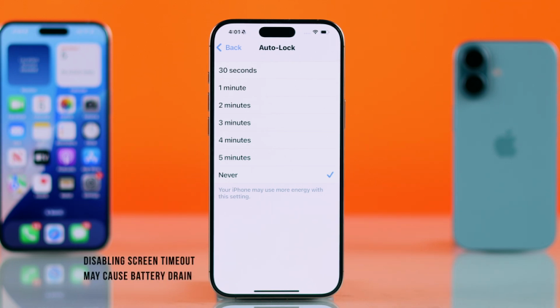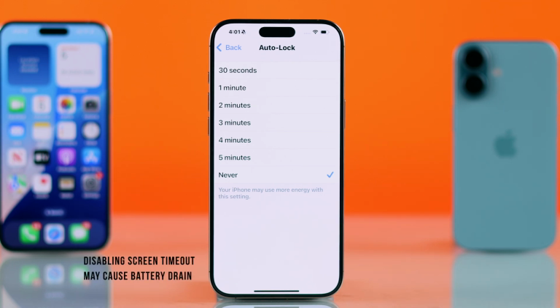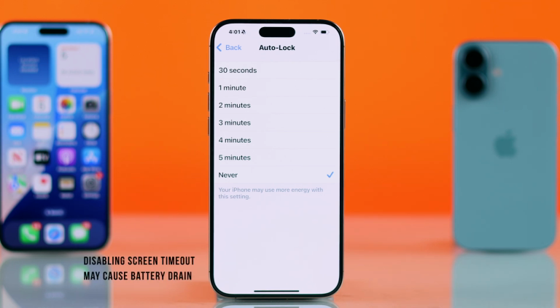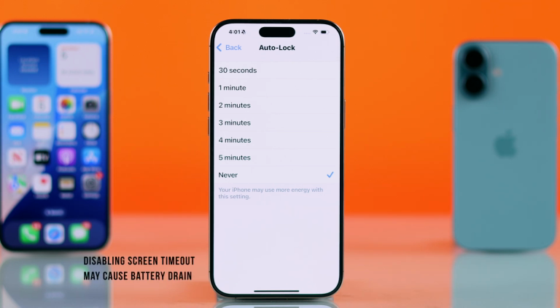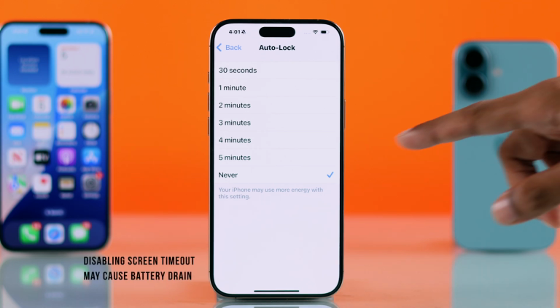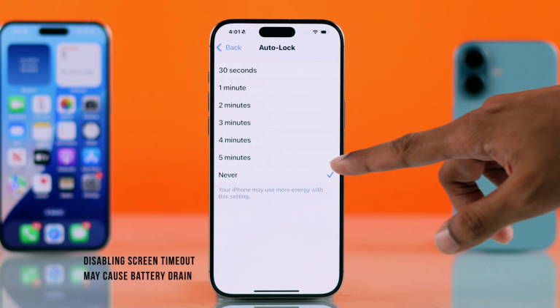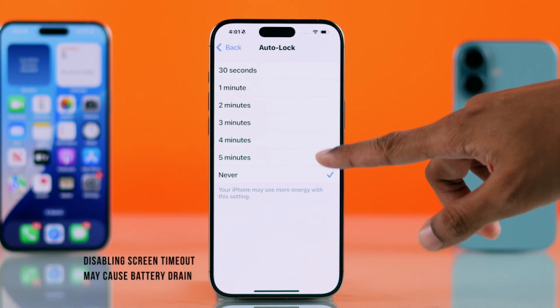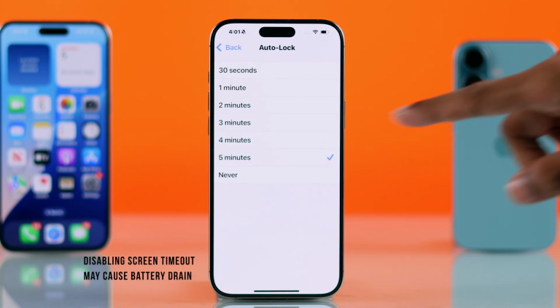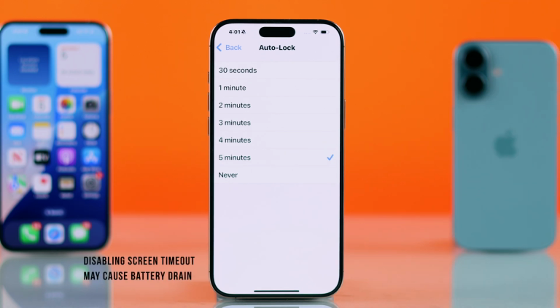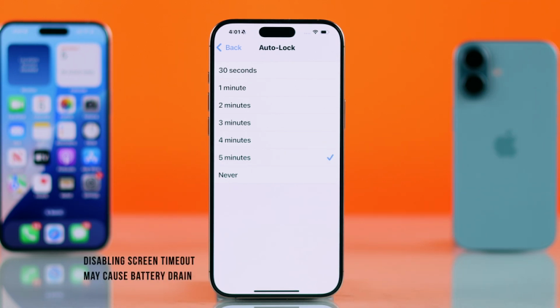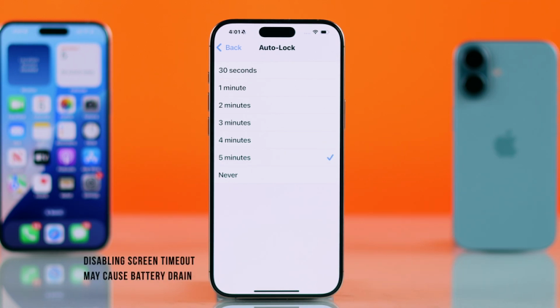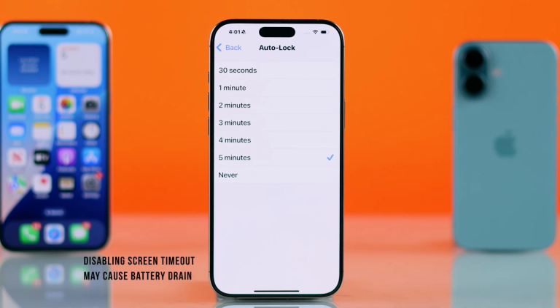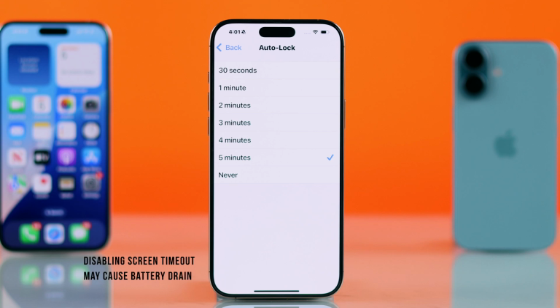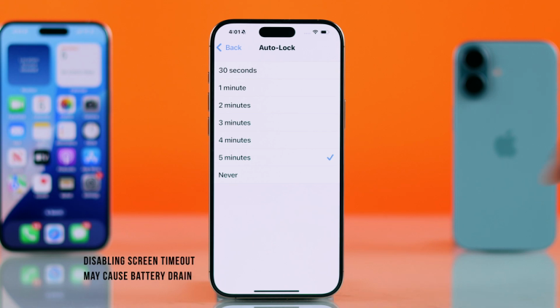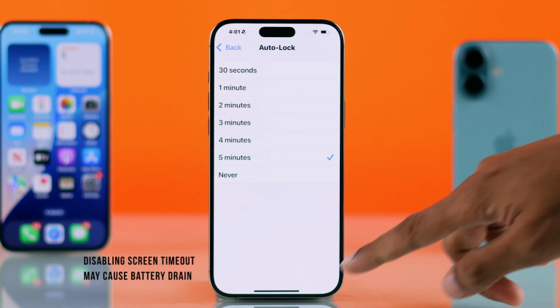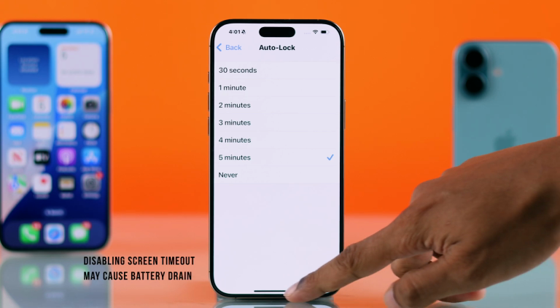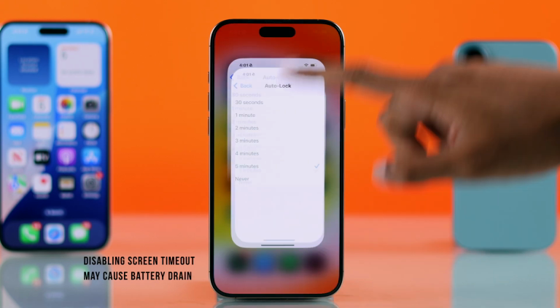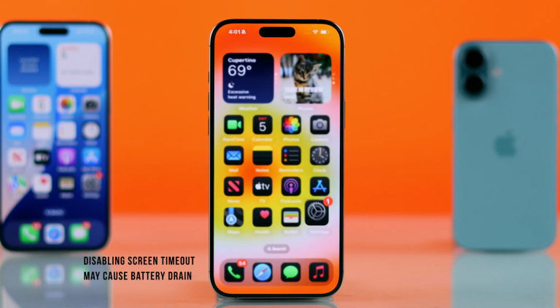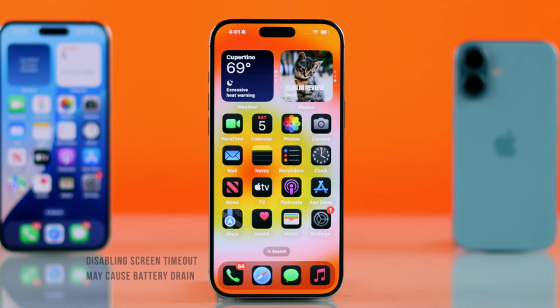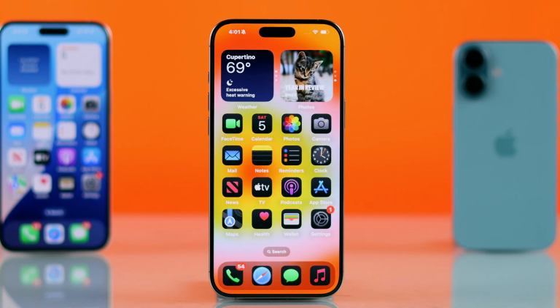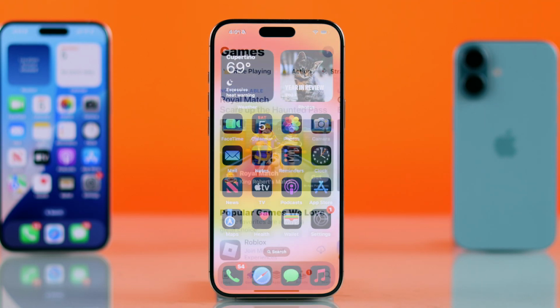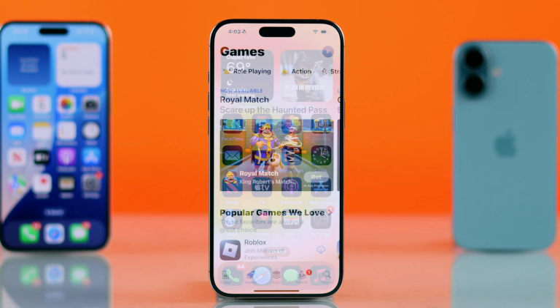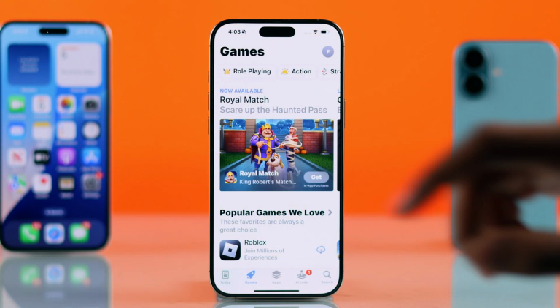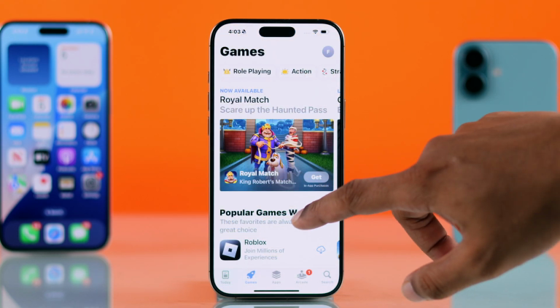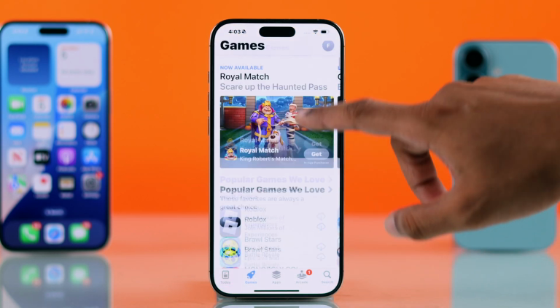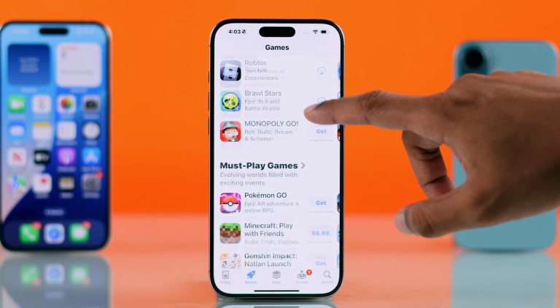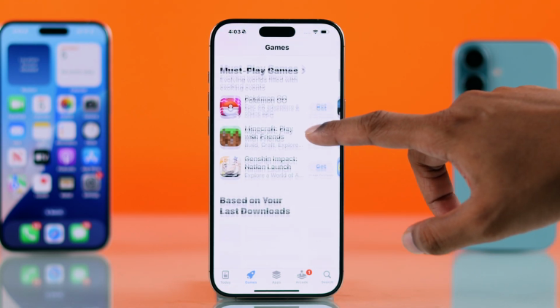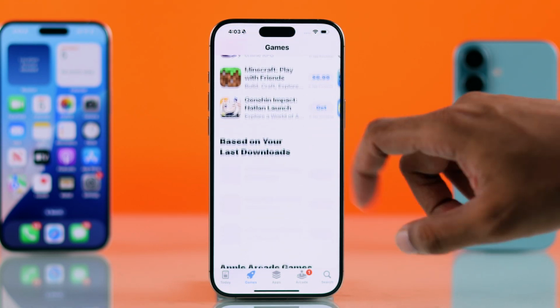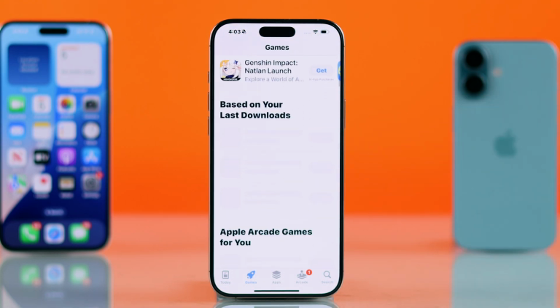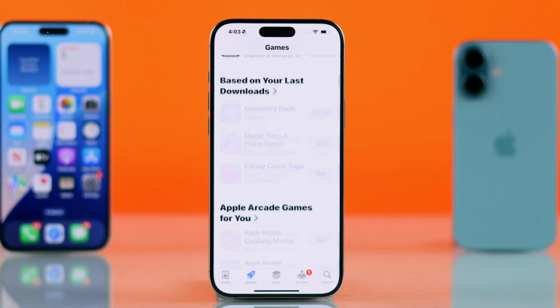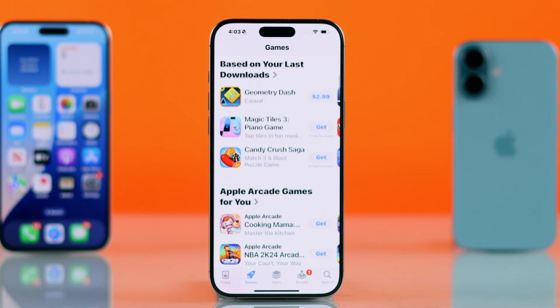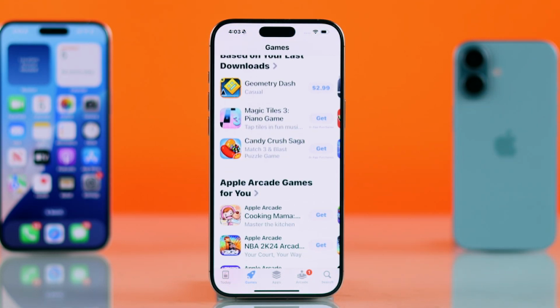But we don't recommend you to use this option, as this can cause a lot of battery drain. And that's how you can keep your iPhone screen on longer.